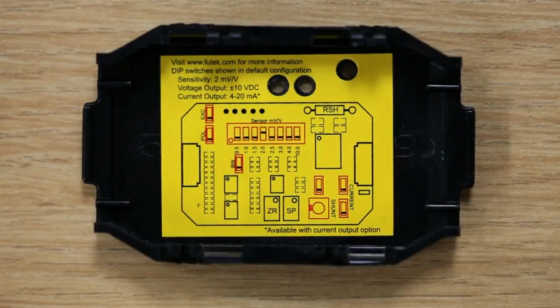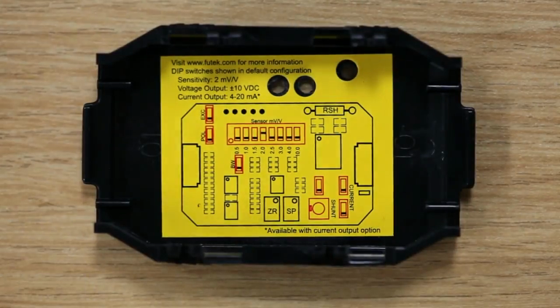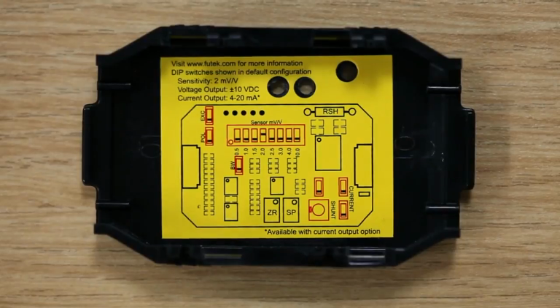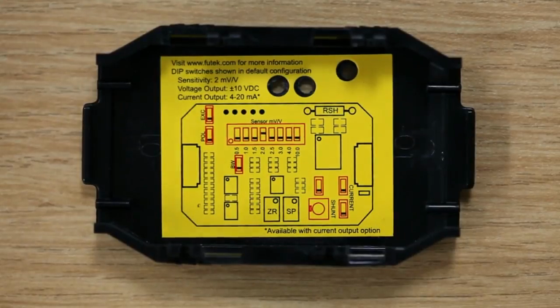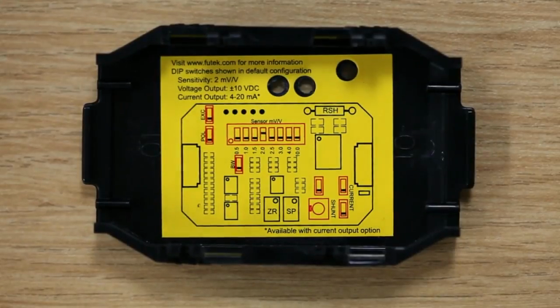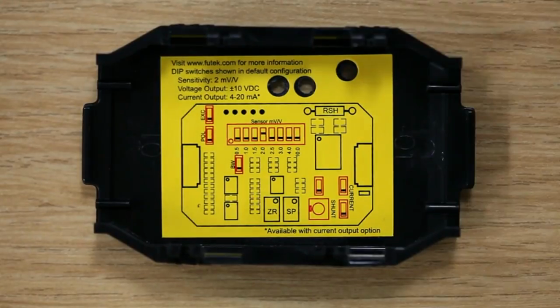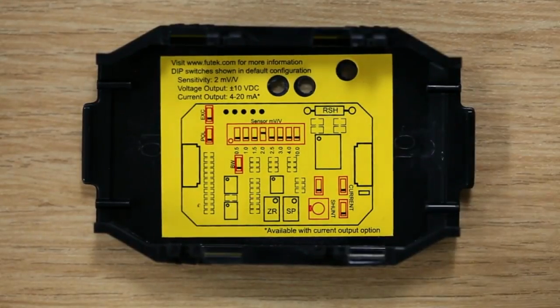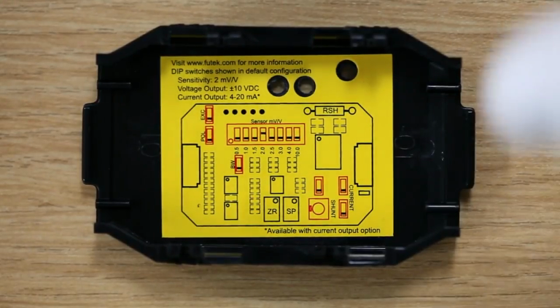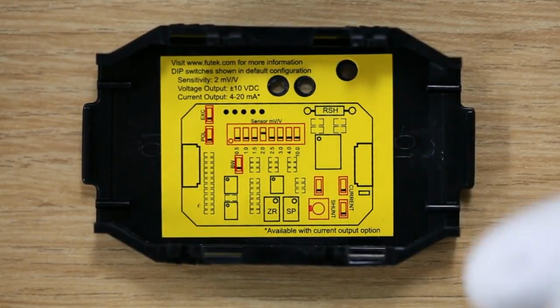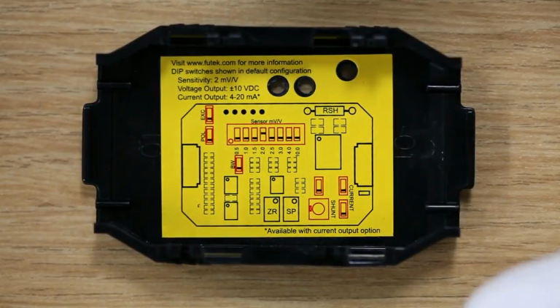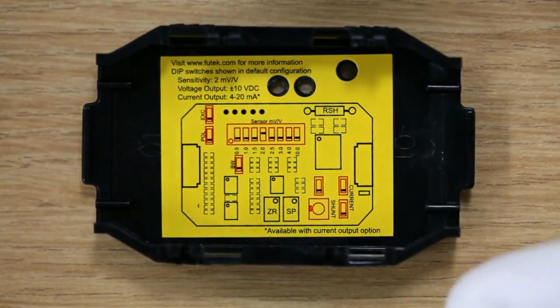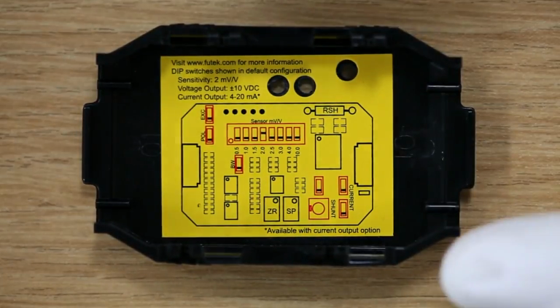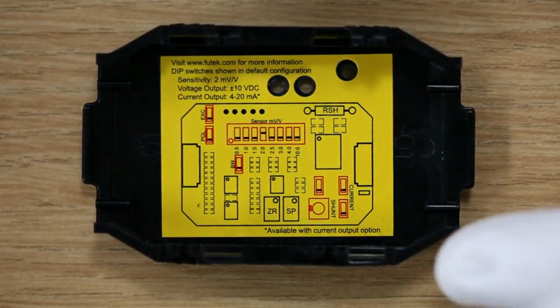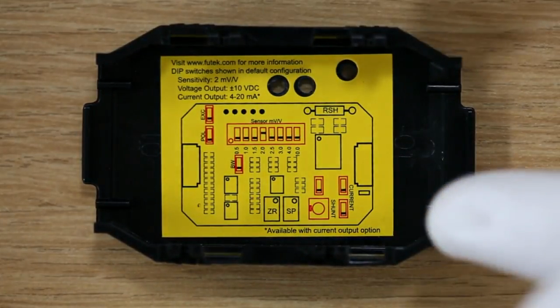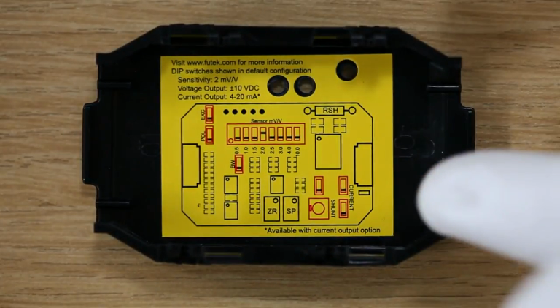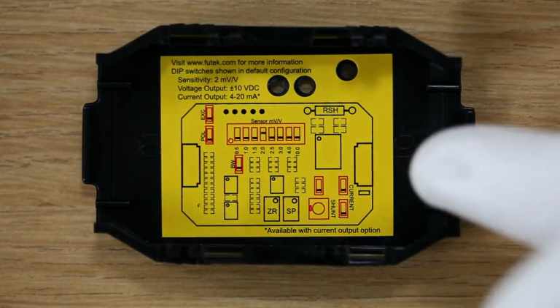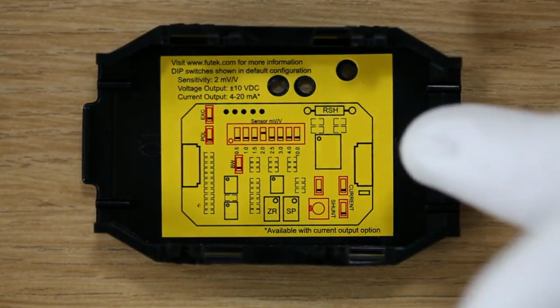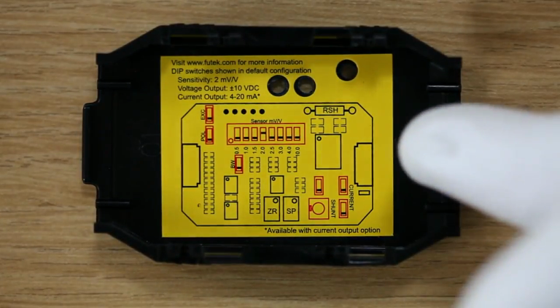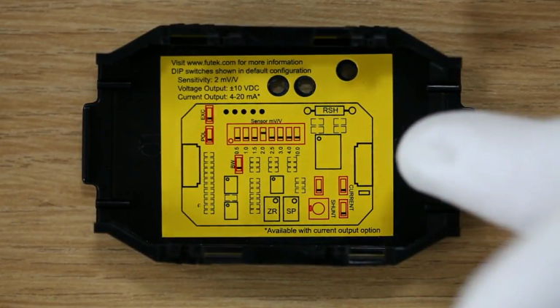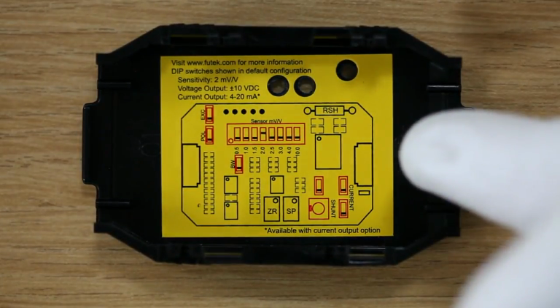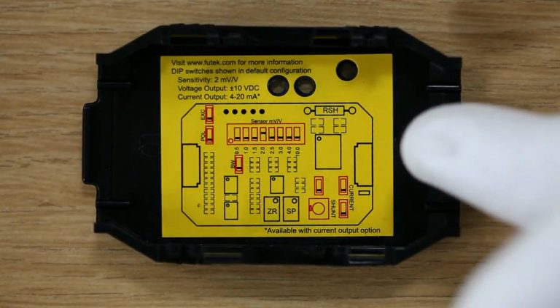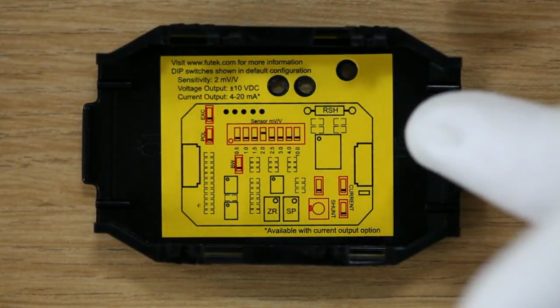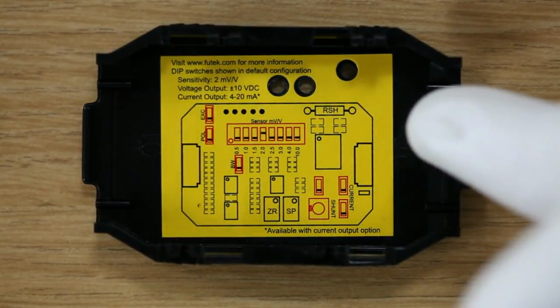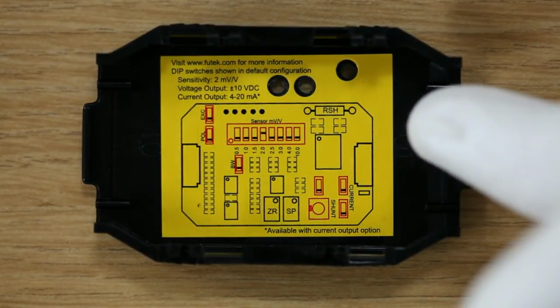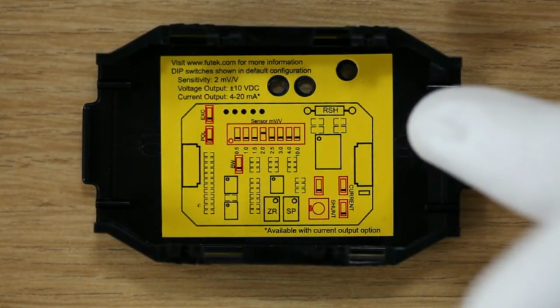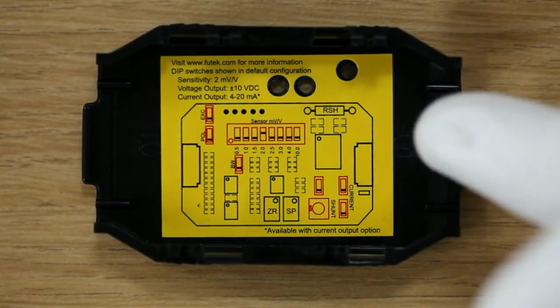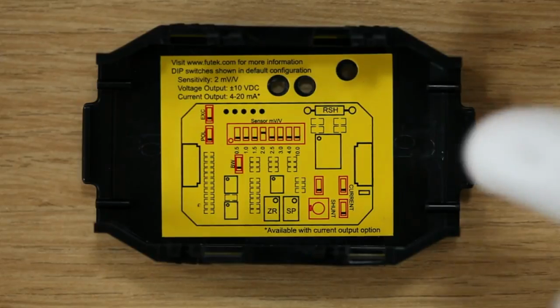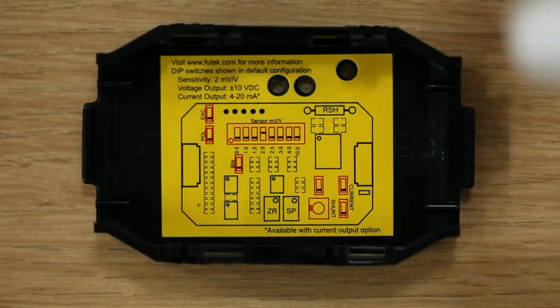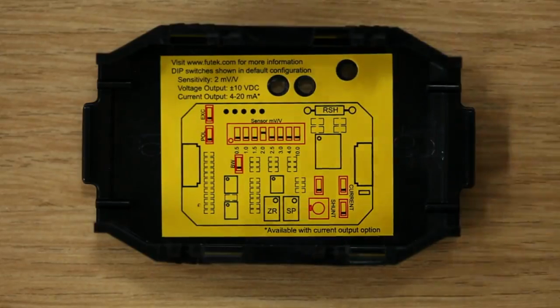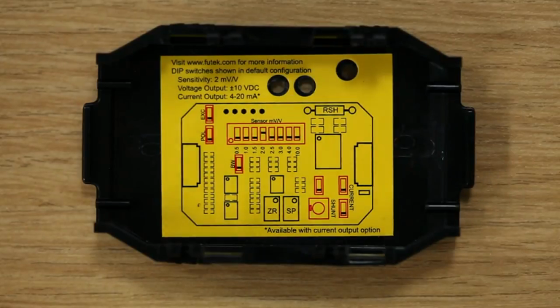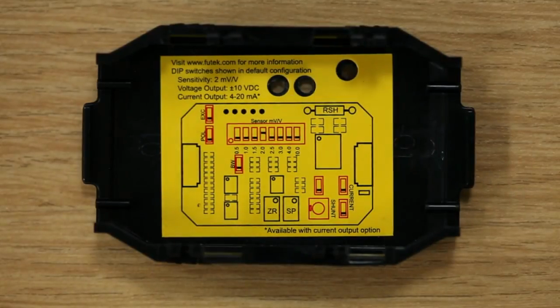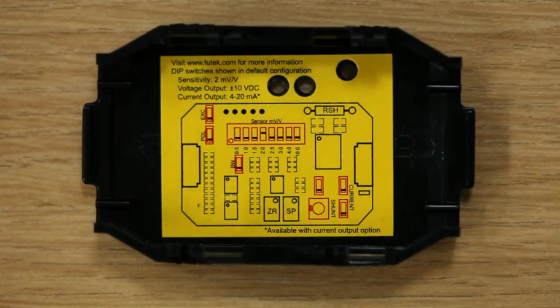The default dip switch settings can be found on the inside of the cover as well as in the CSG110 manual.